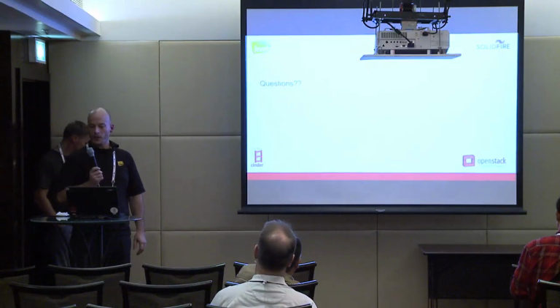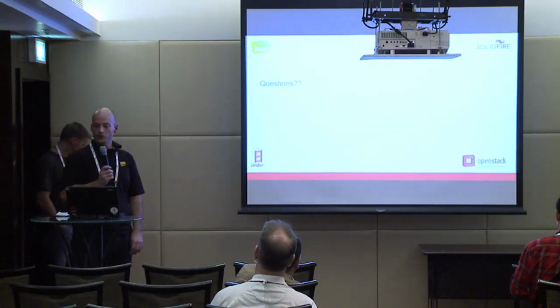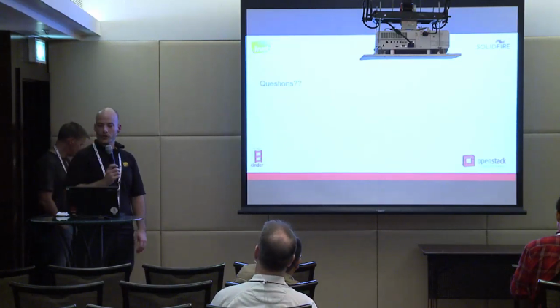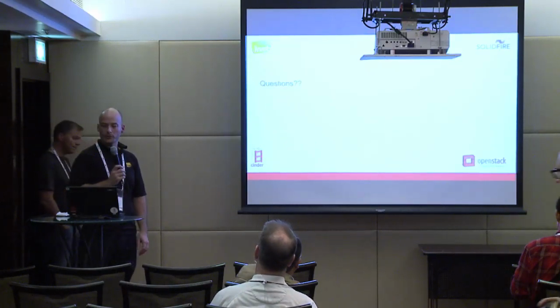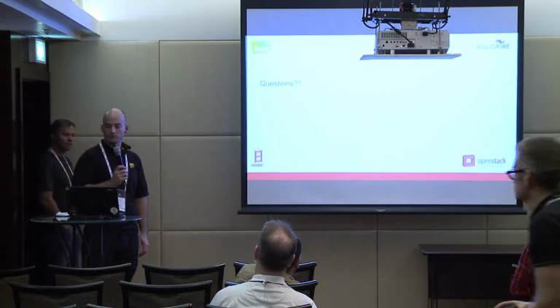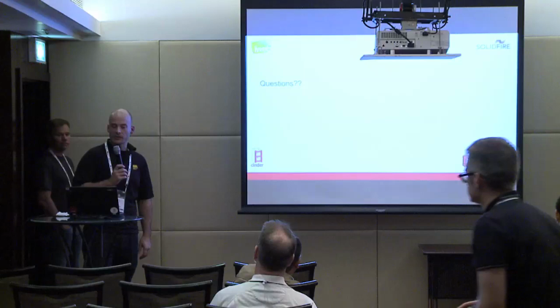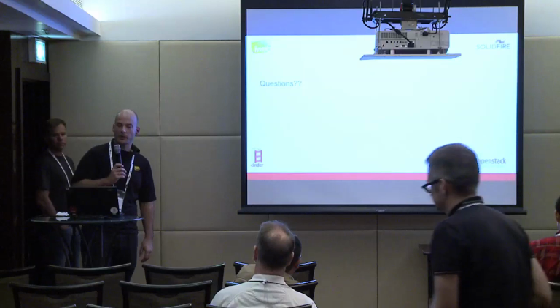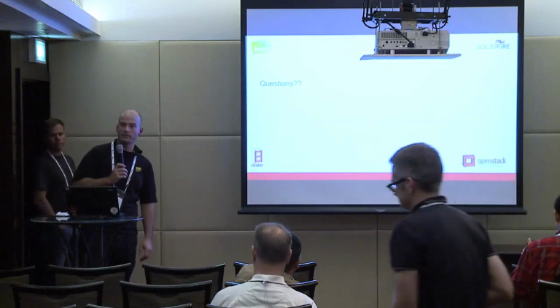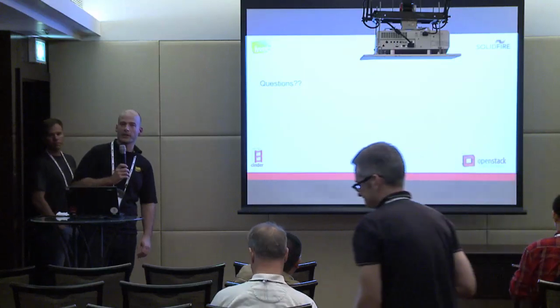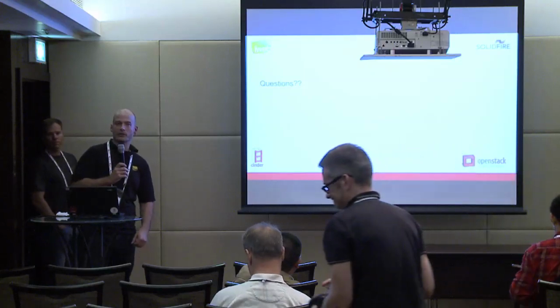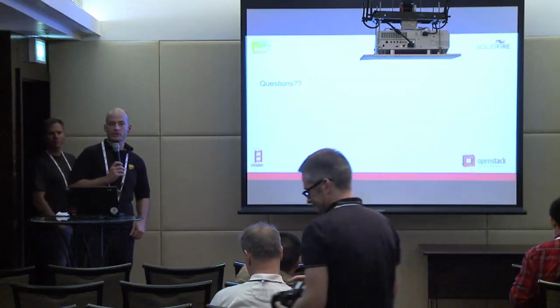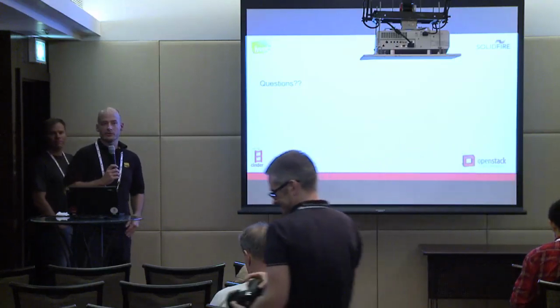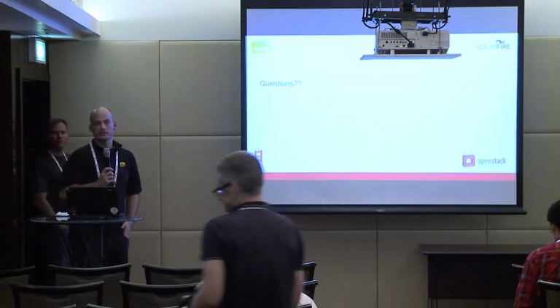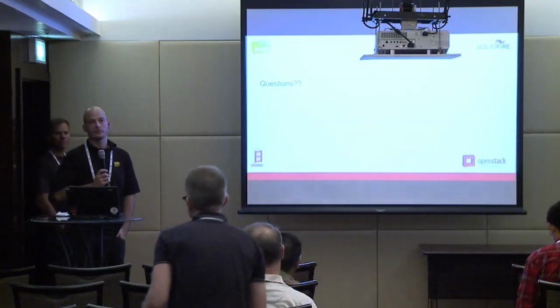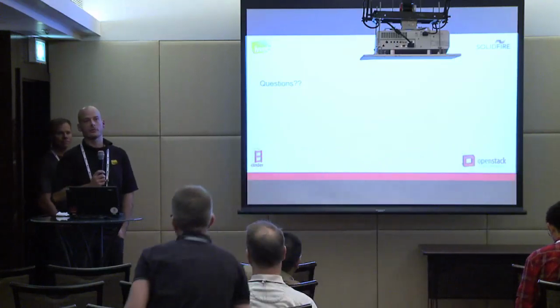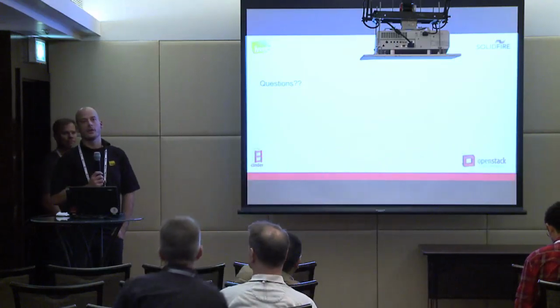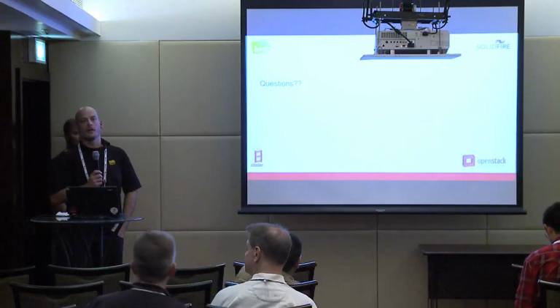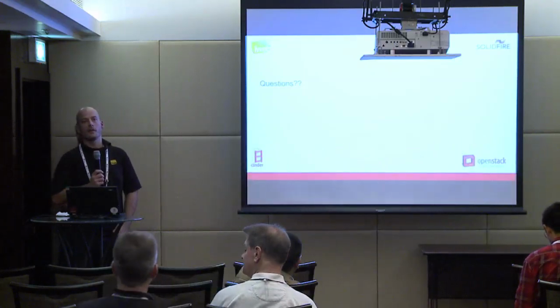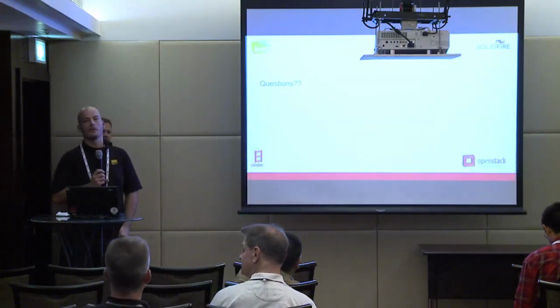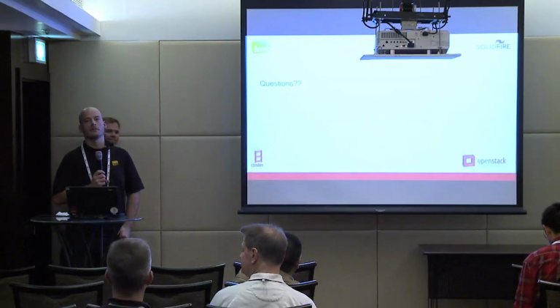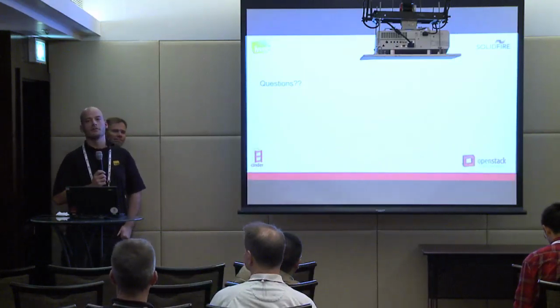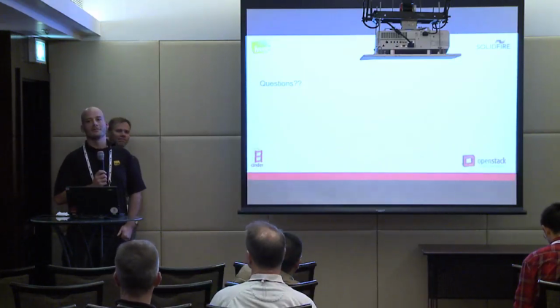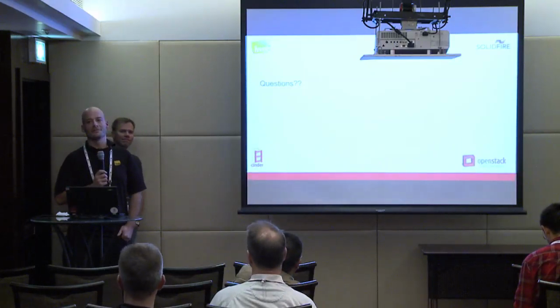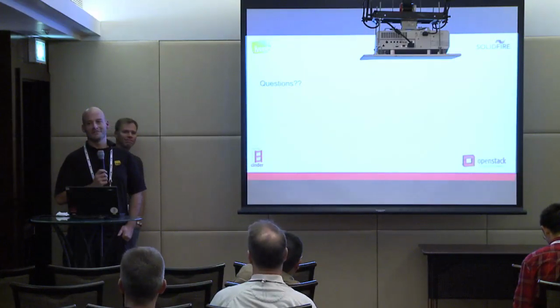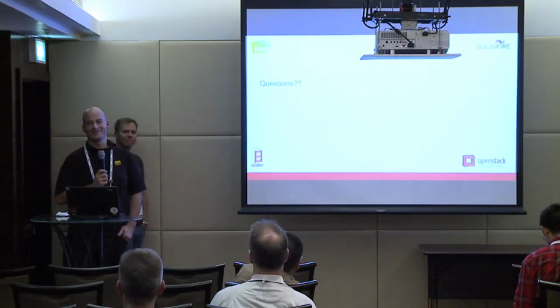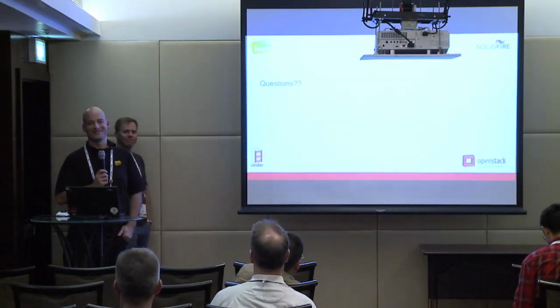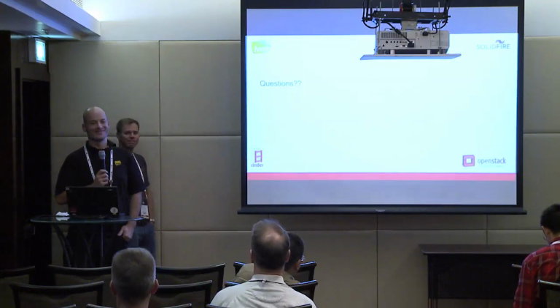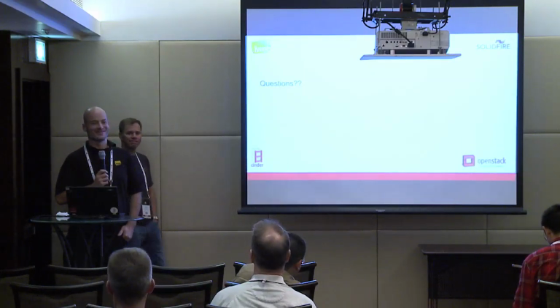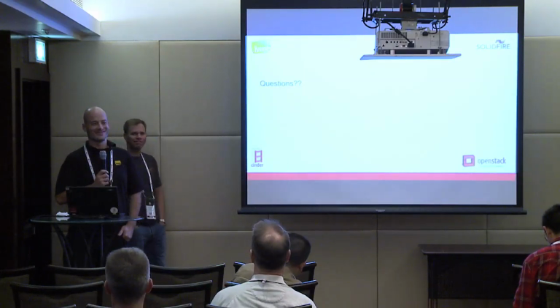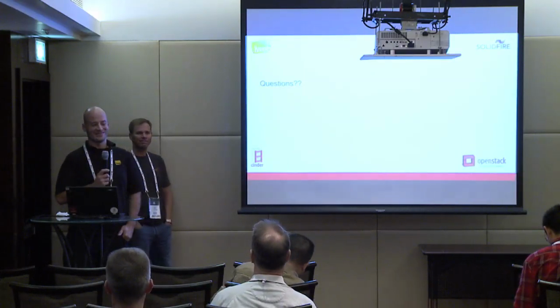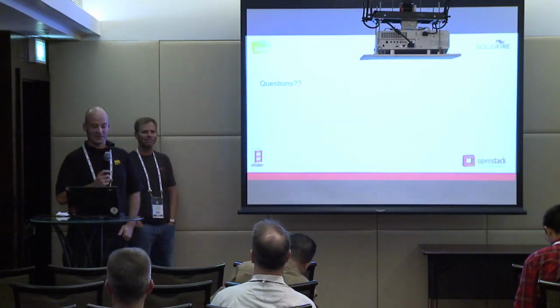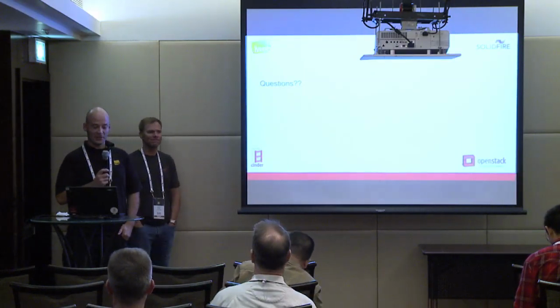So that's about it. Any questions? Thank you.